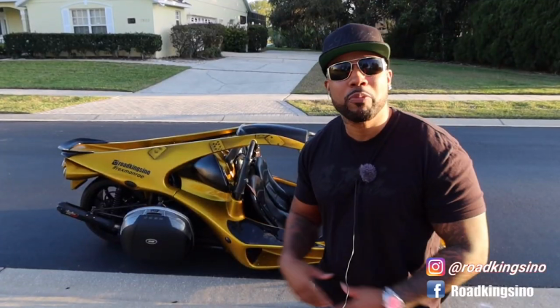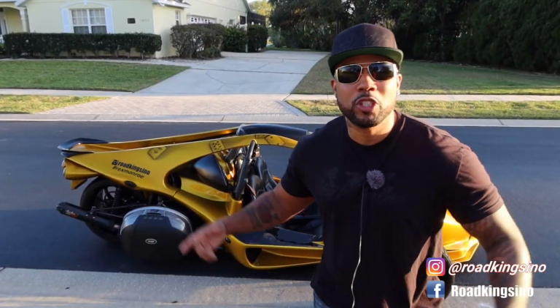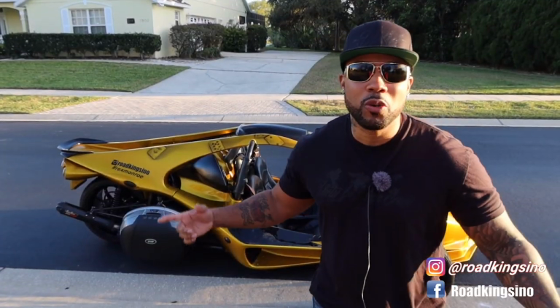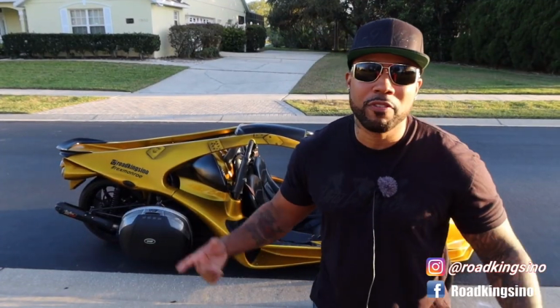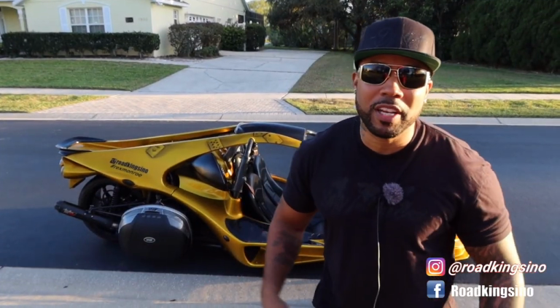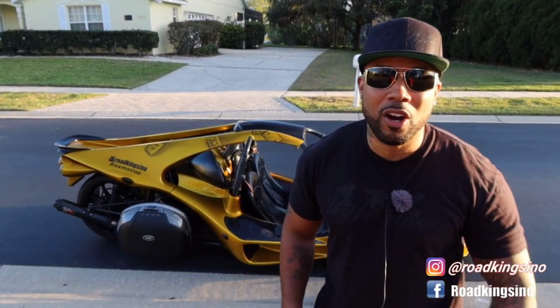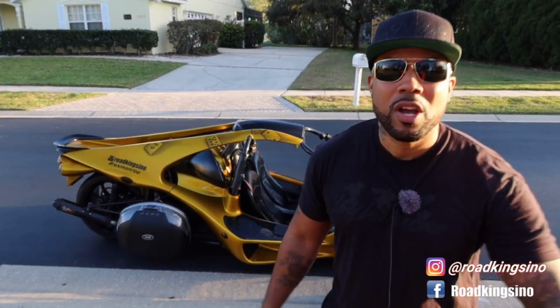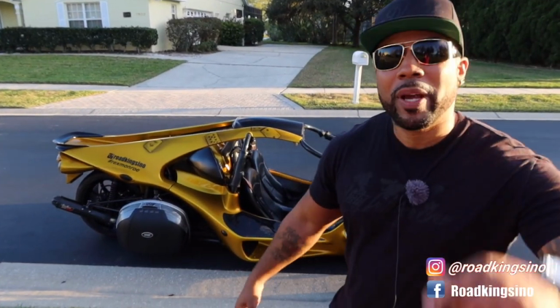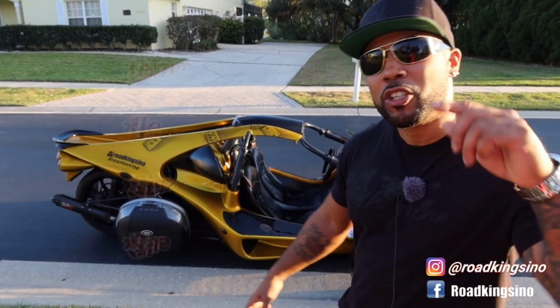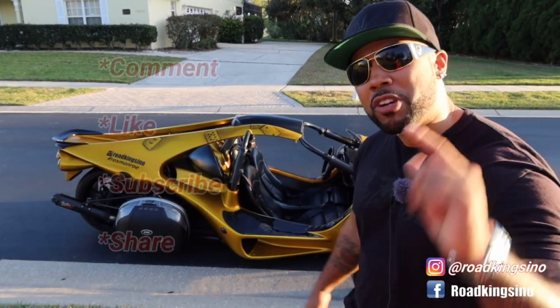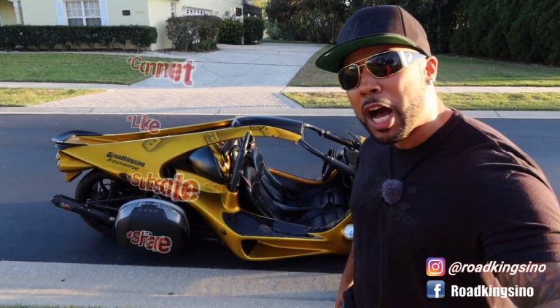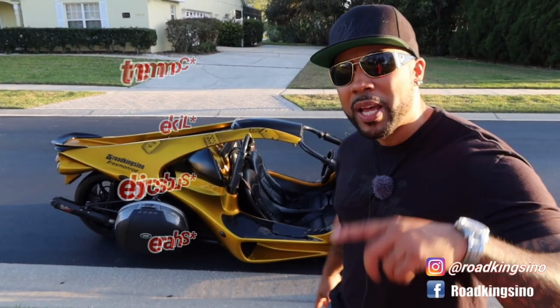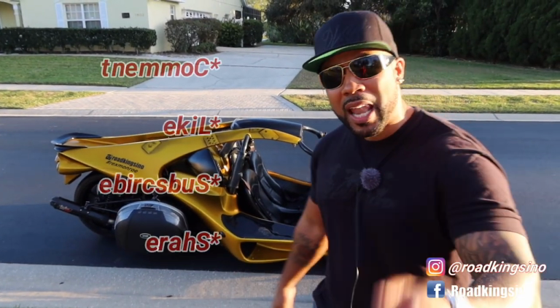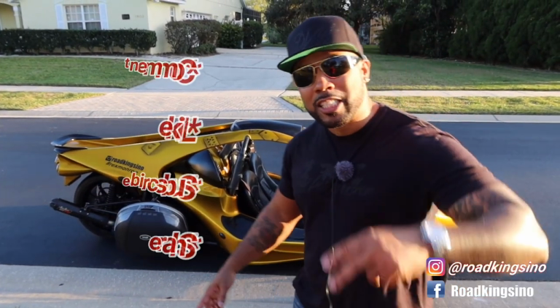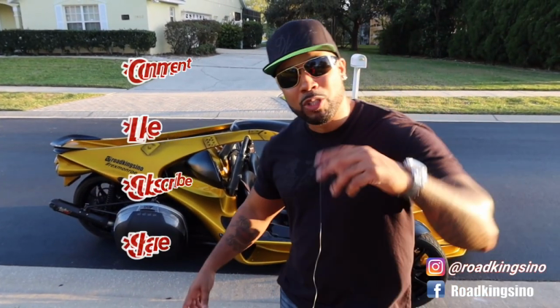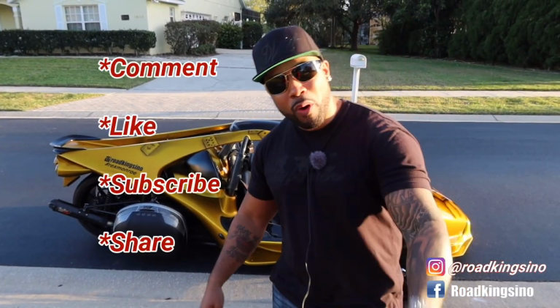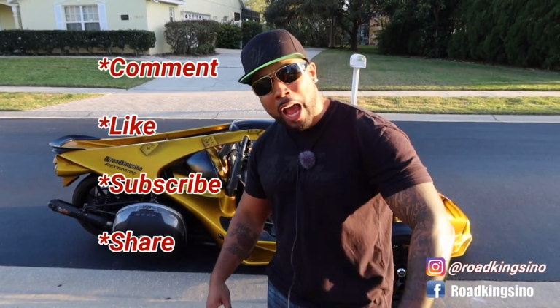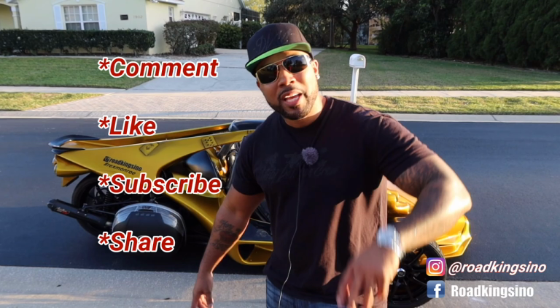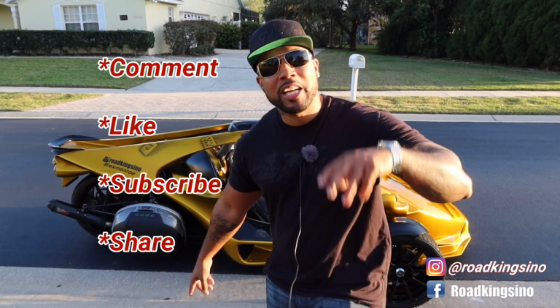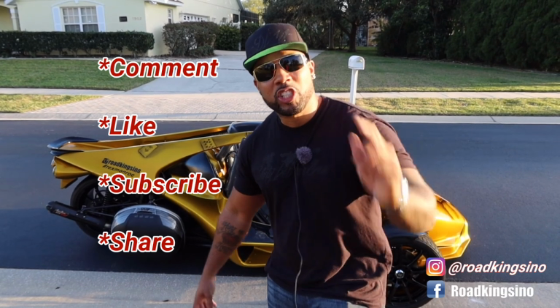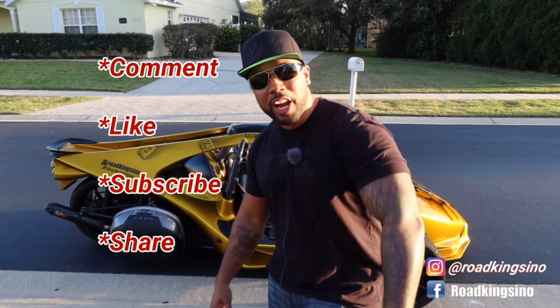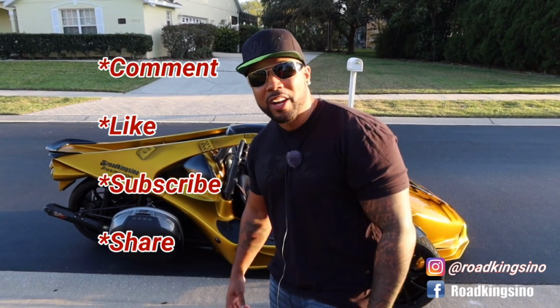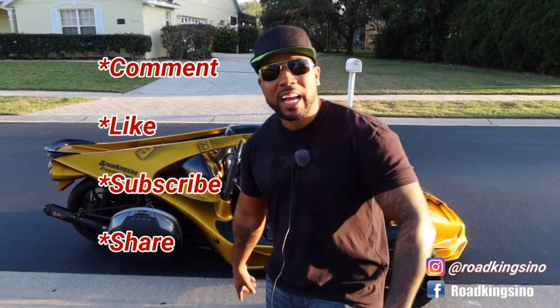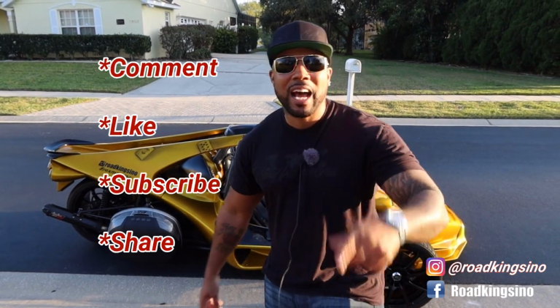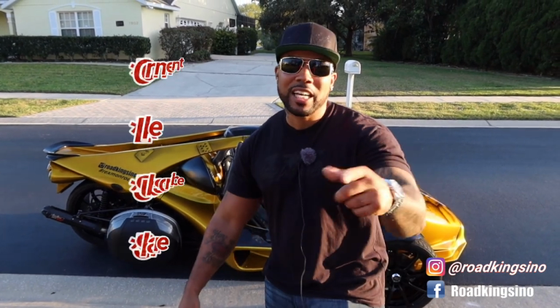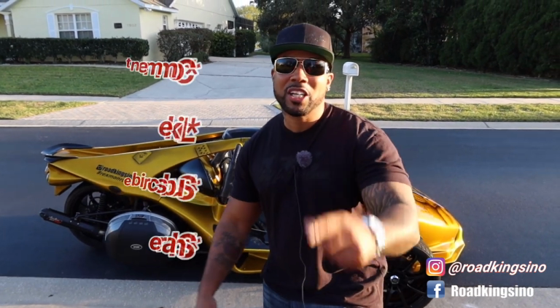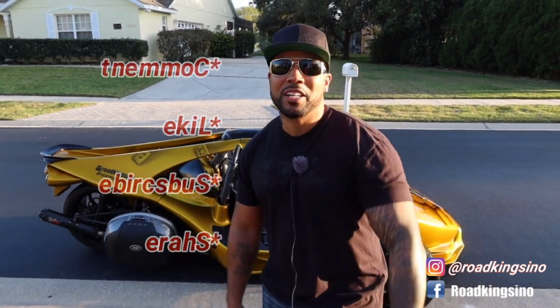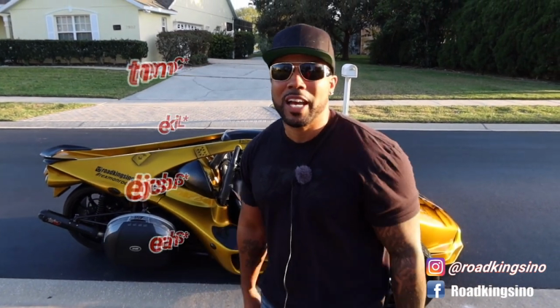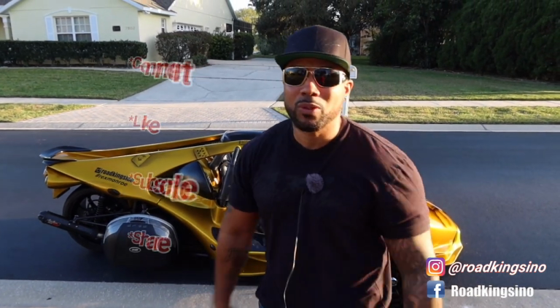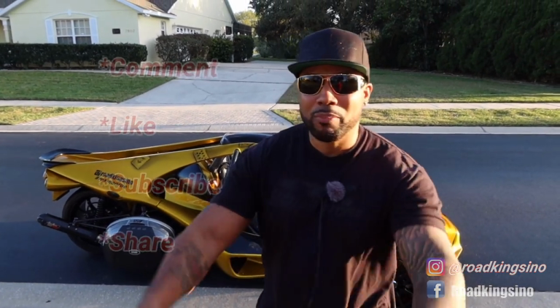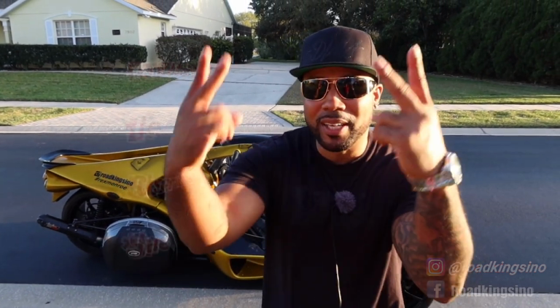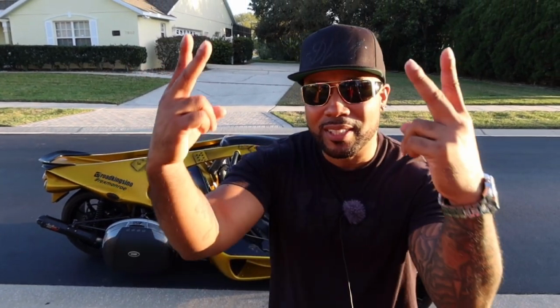I hope you enjoyed the video. Make sure you comment, like, subscribe, and share, and I'll catch you on the next one. Peace.